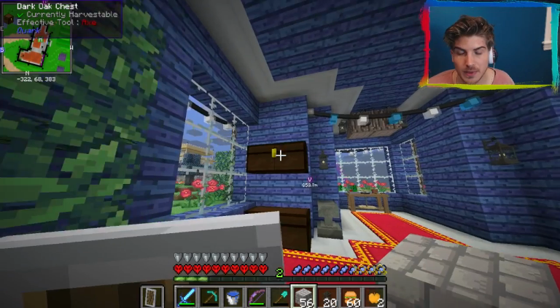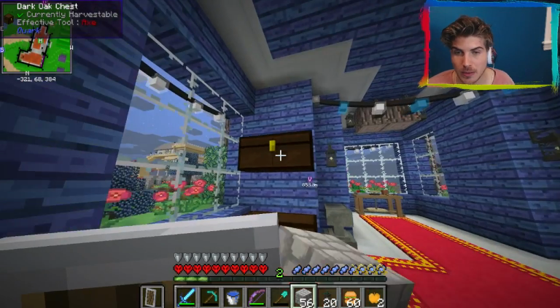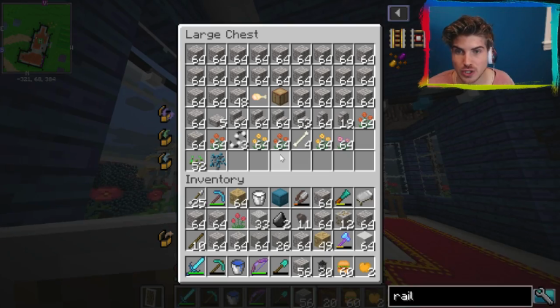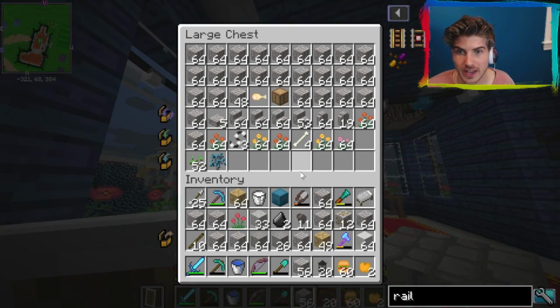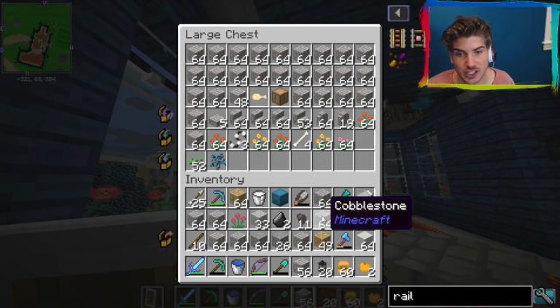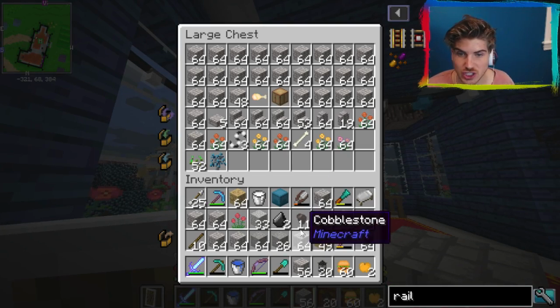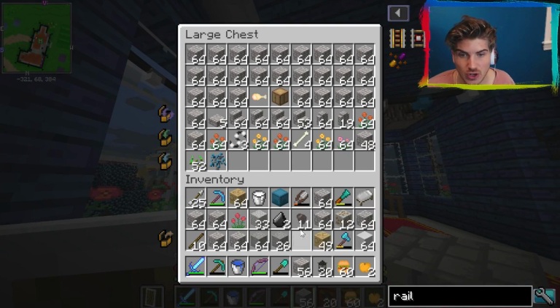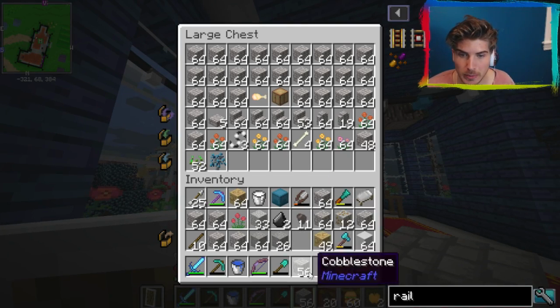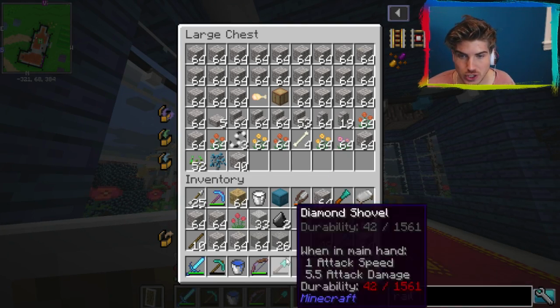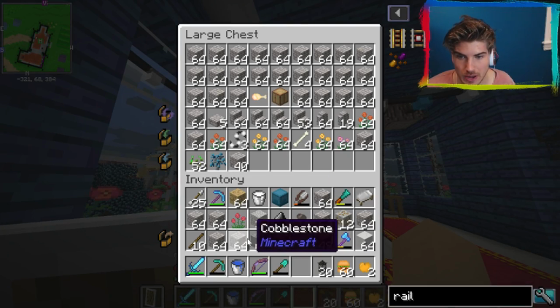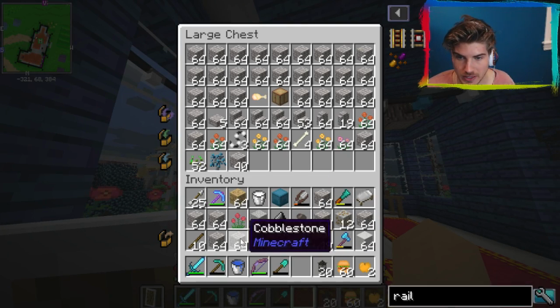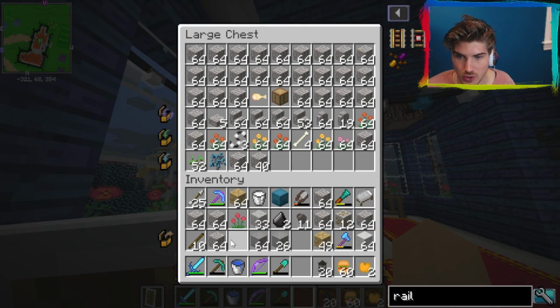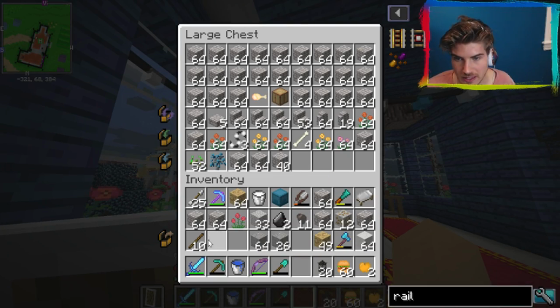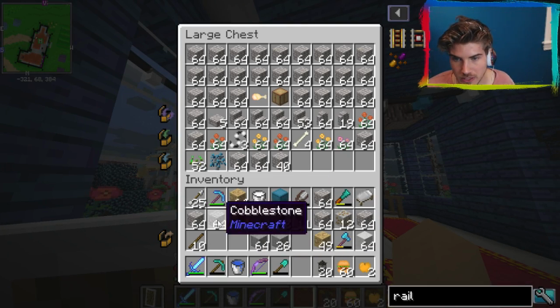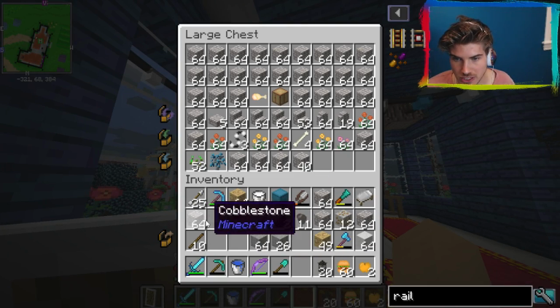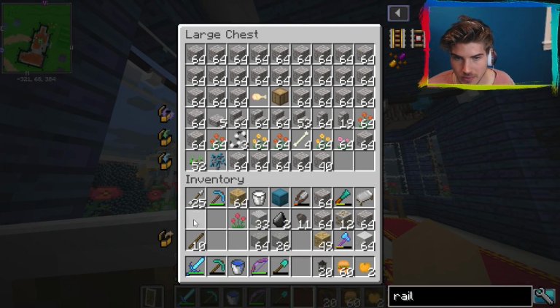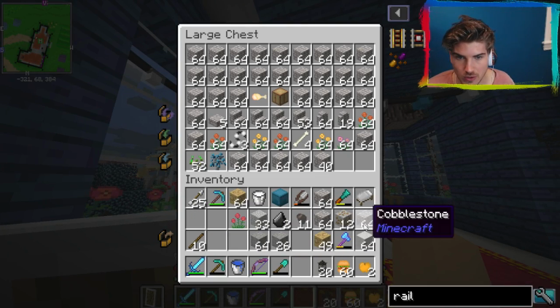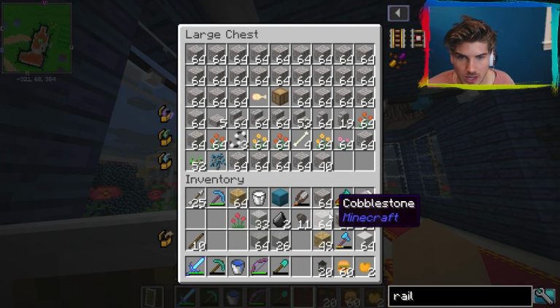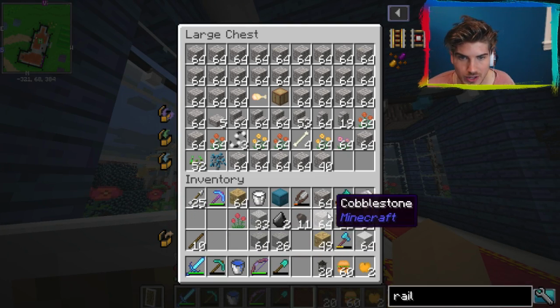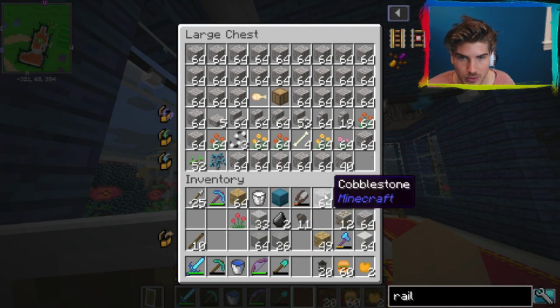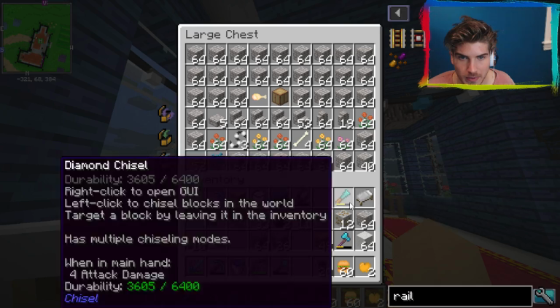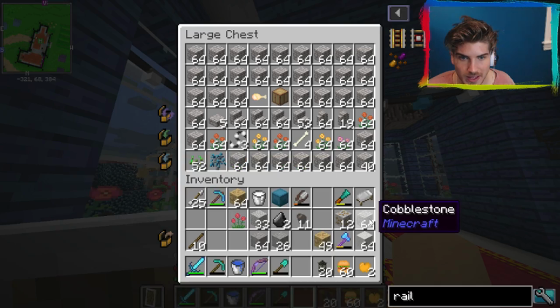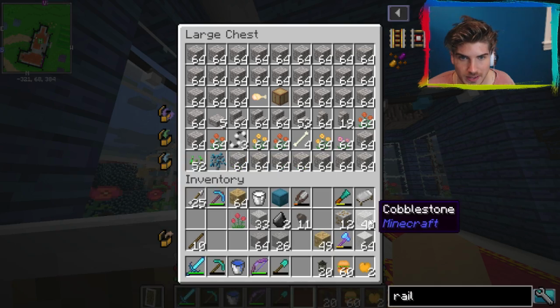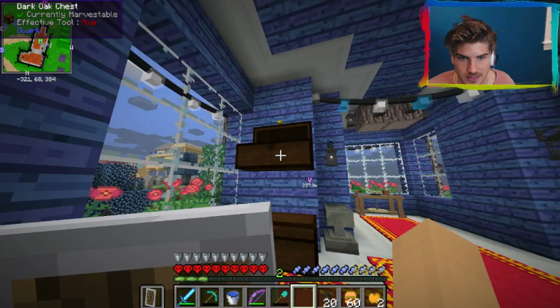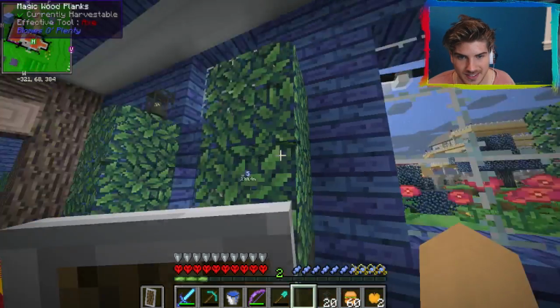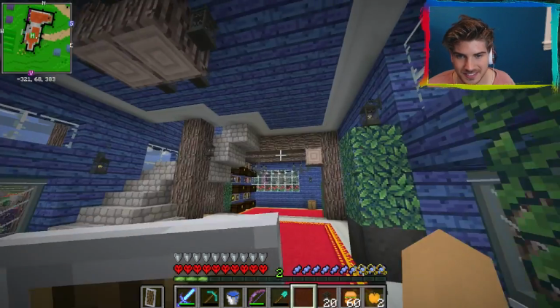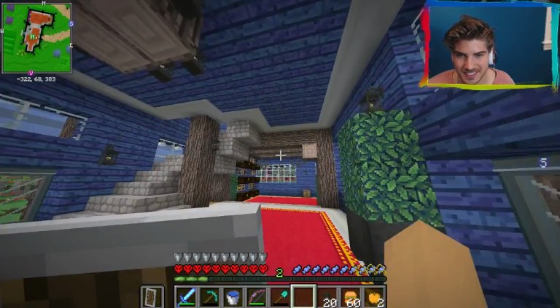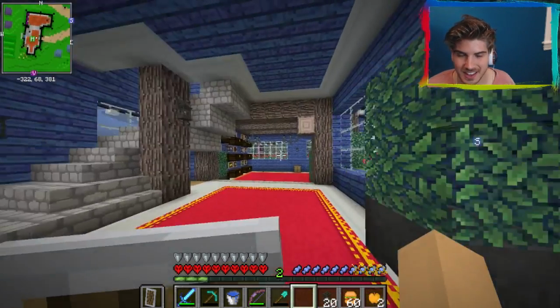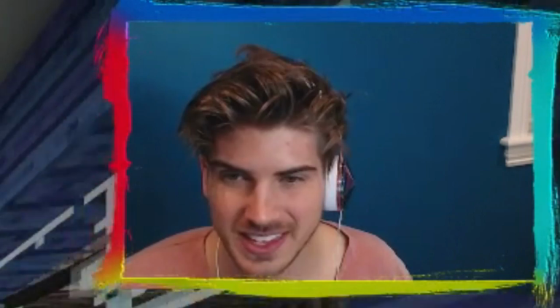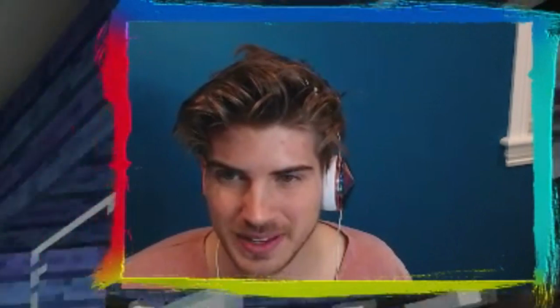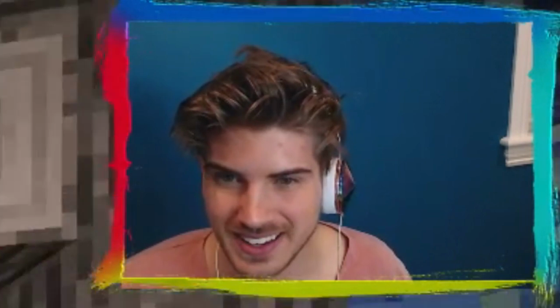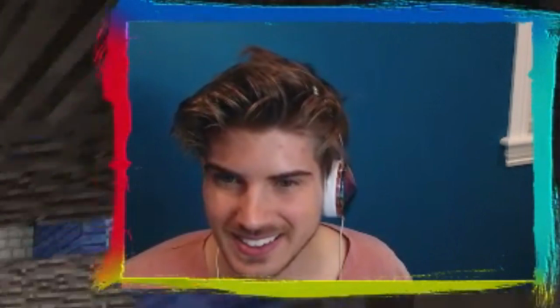I'm the Cobblestone King. I should sell cobblestone at my store. That's what I should damn do. No one would buy it because they'd be idiots.